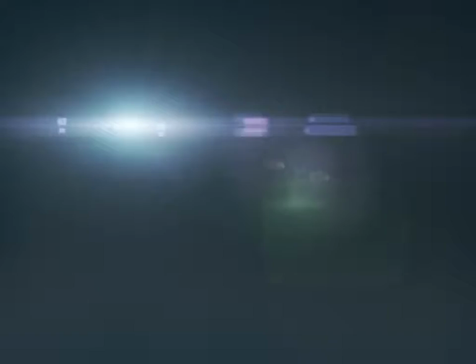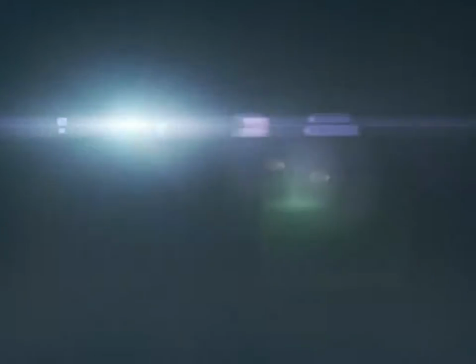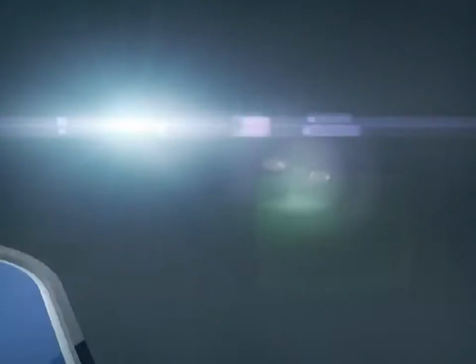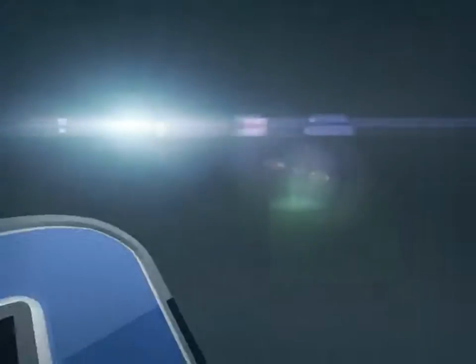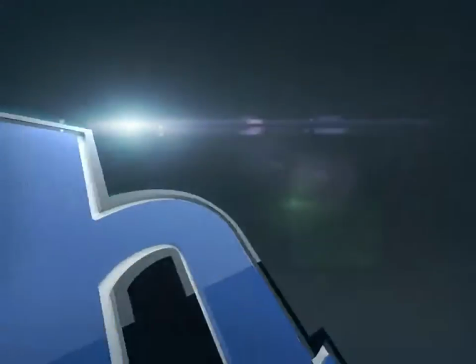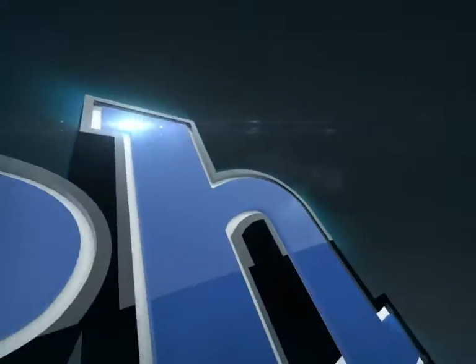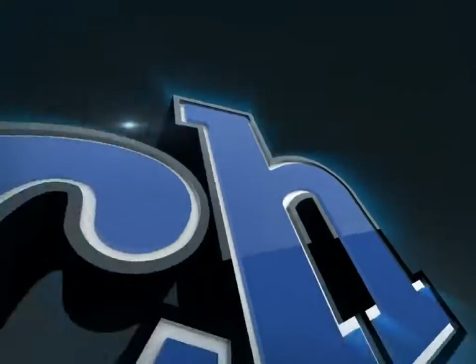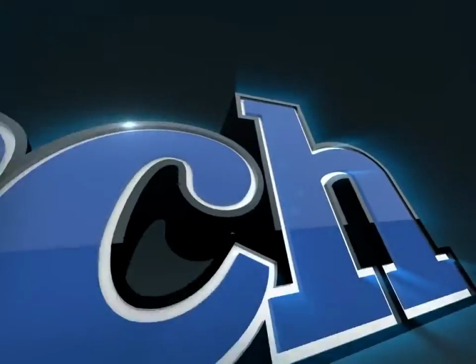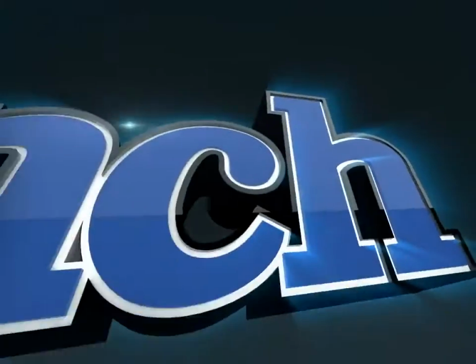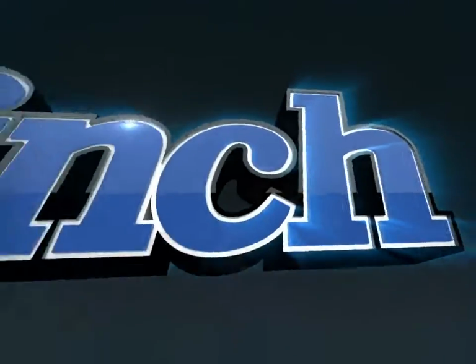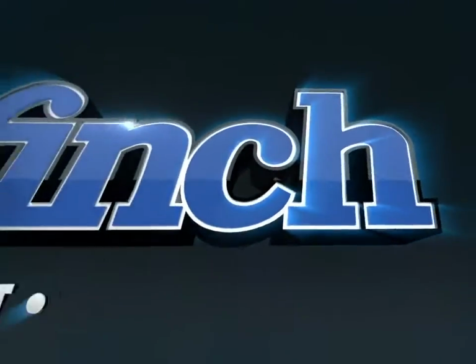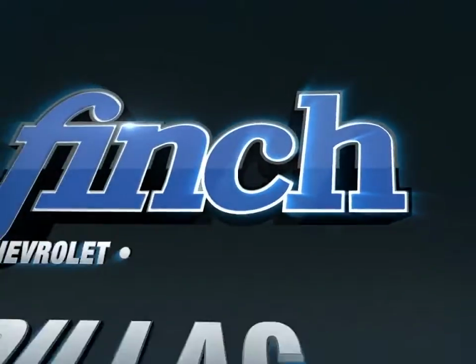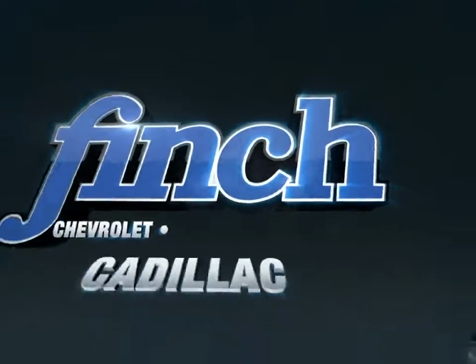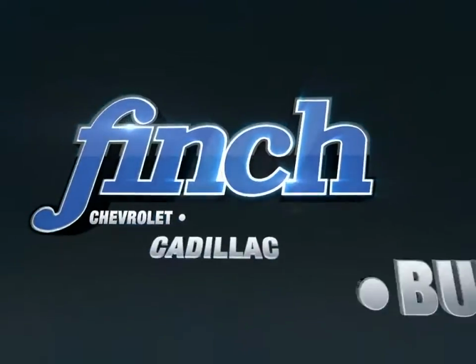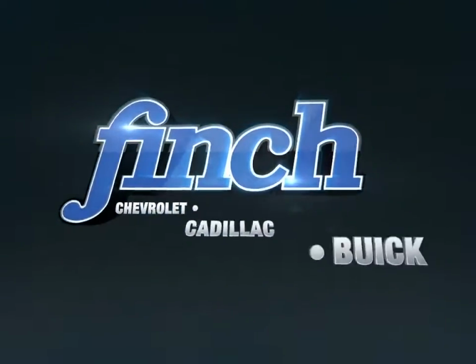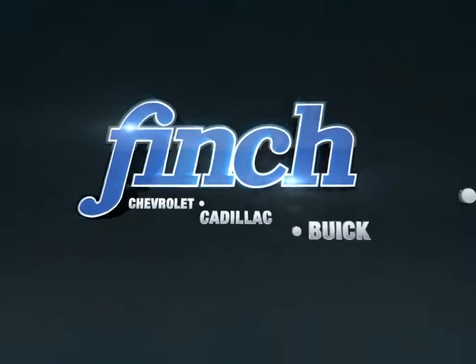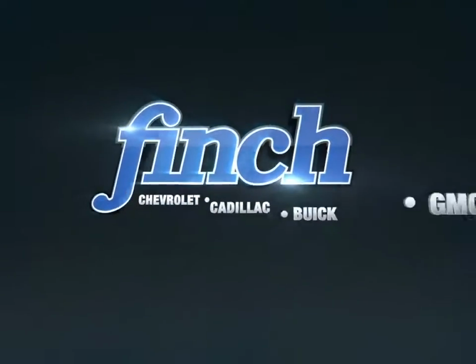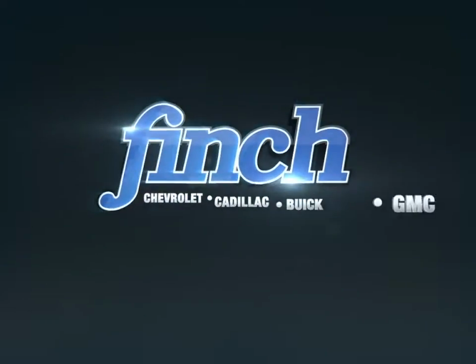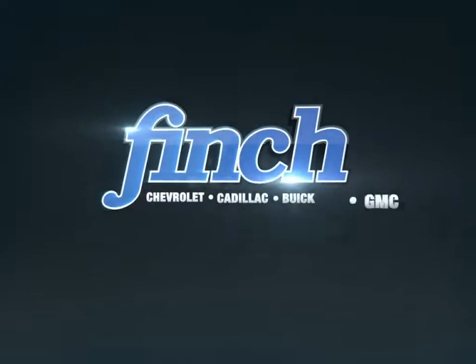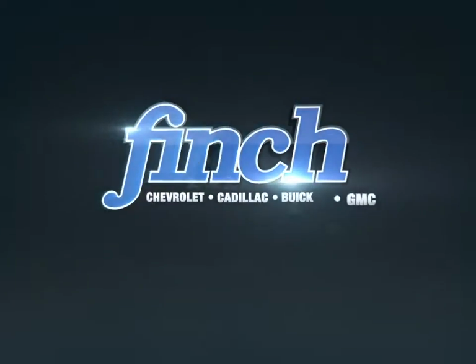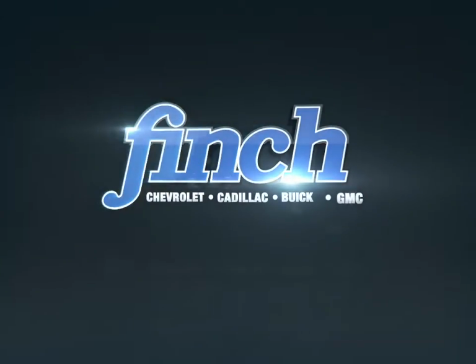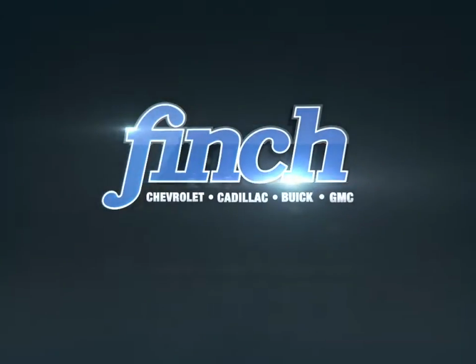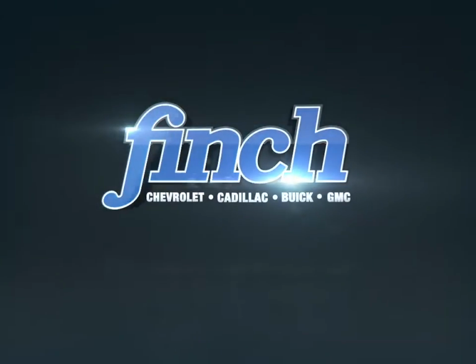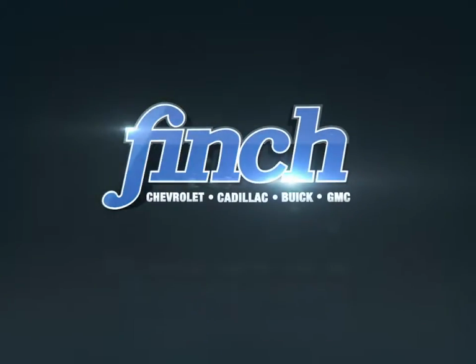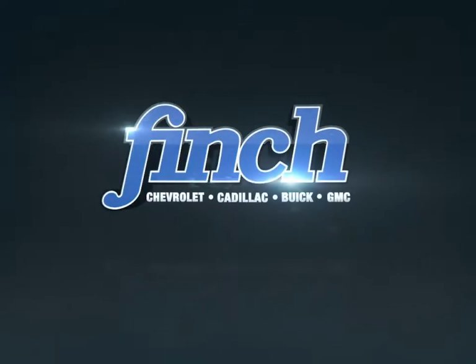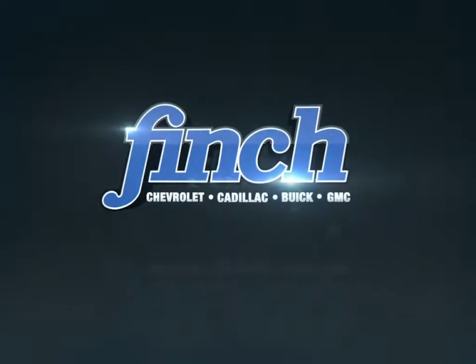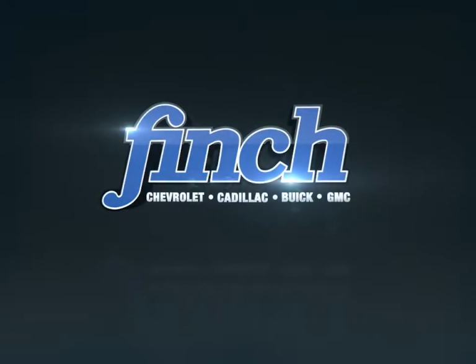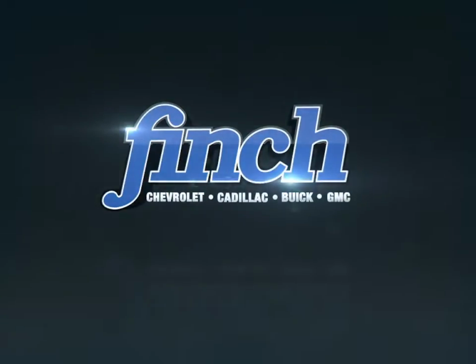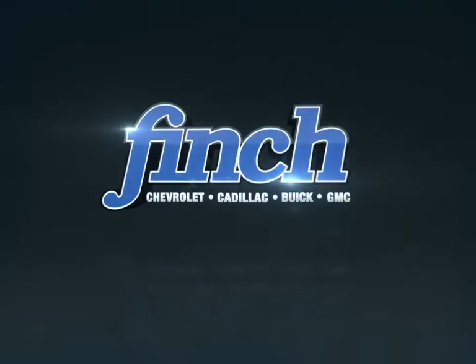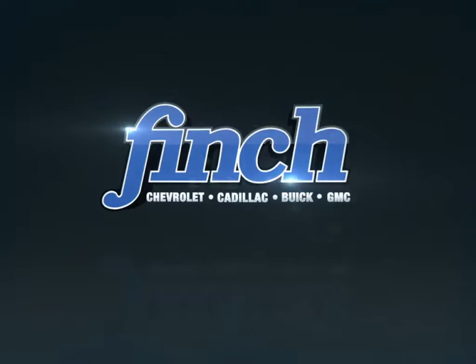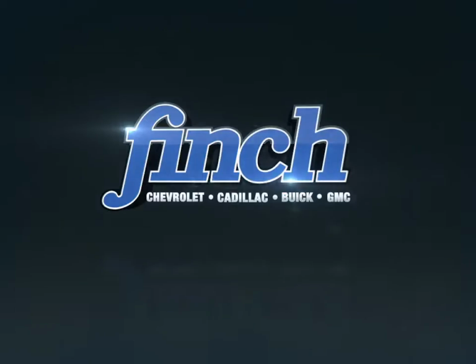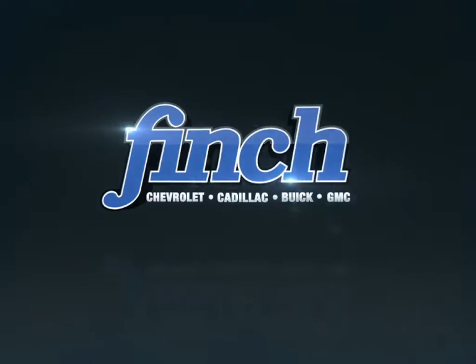Welcome to Finch Chevrolet. Today we're looking at a 2014 Chevrolet Cruze.